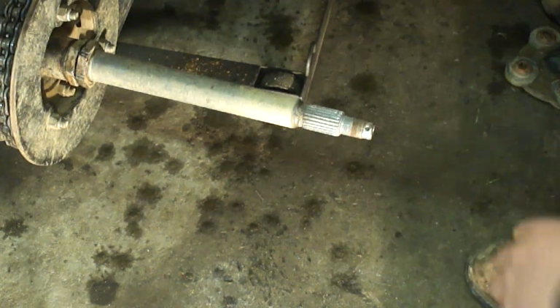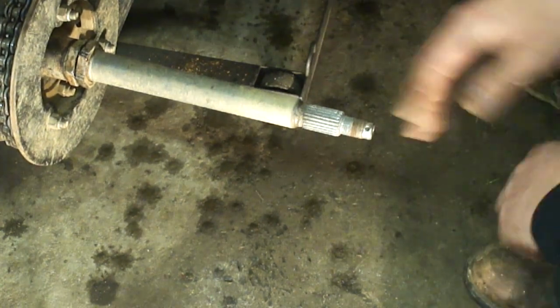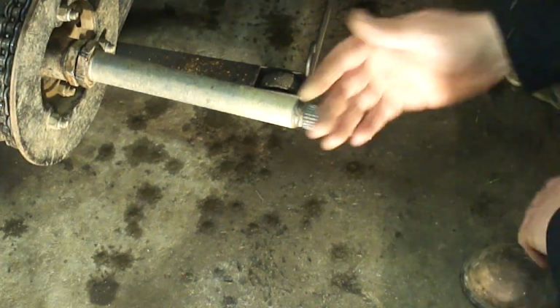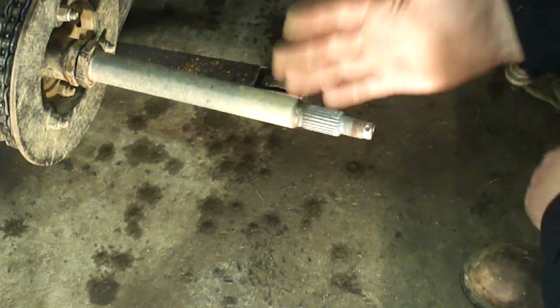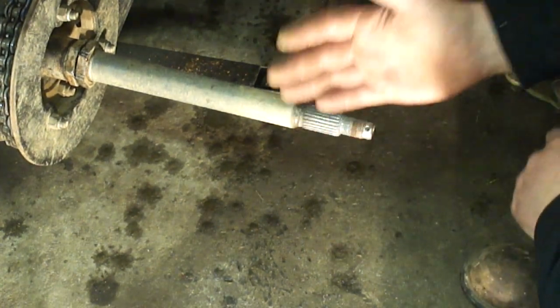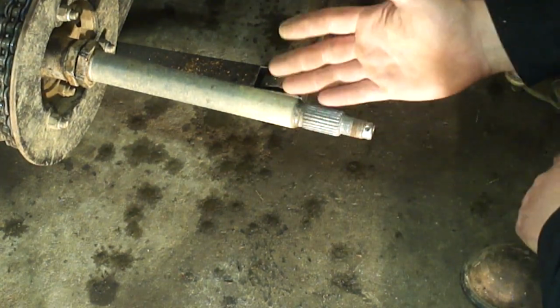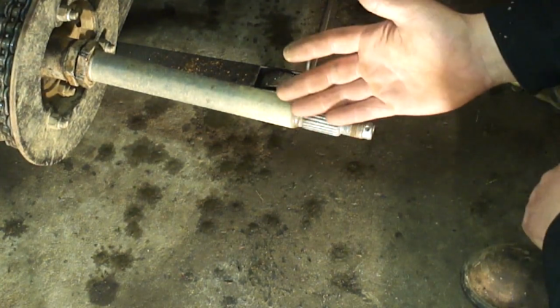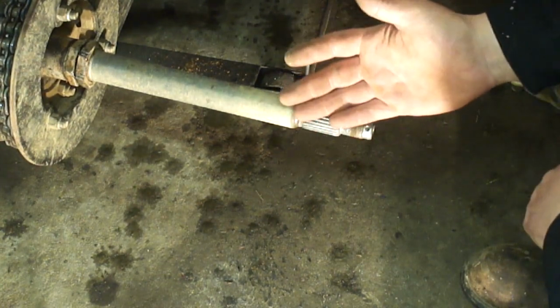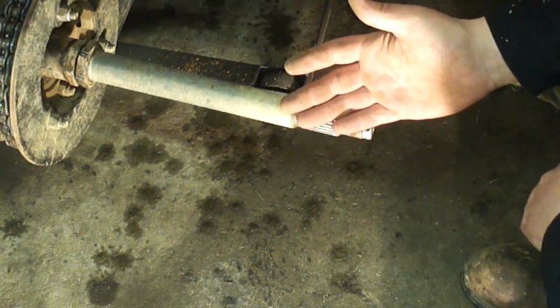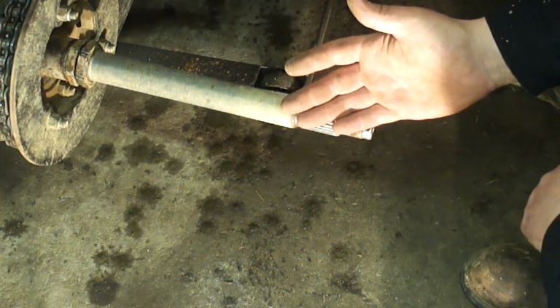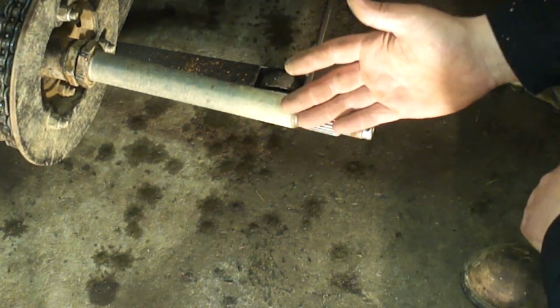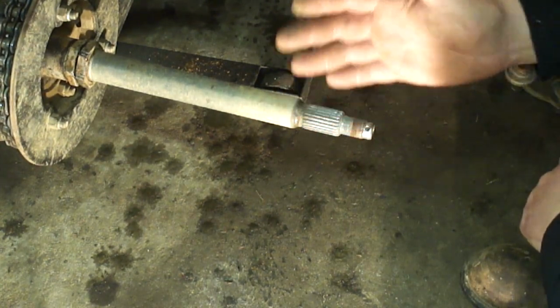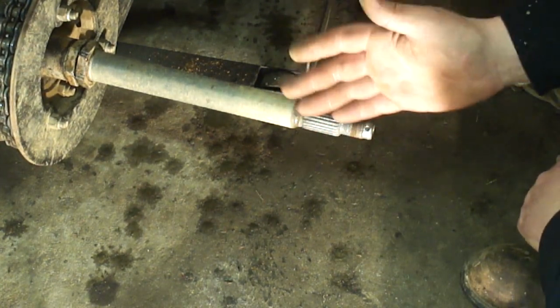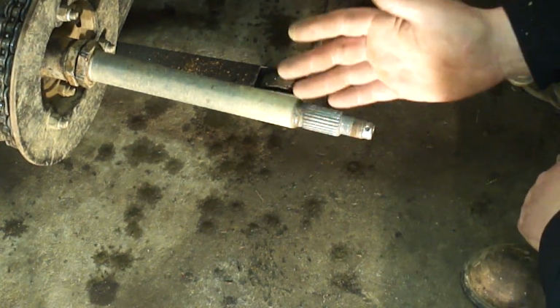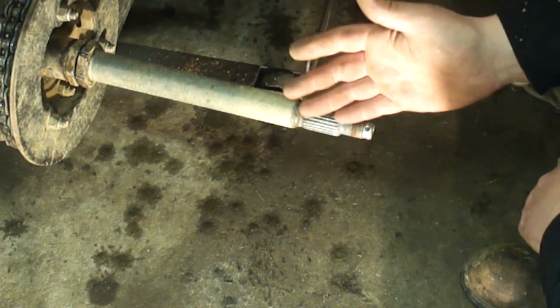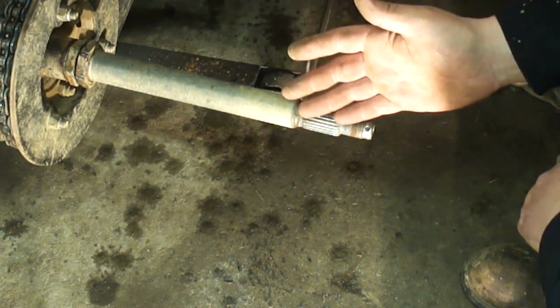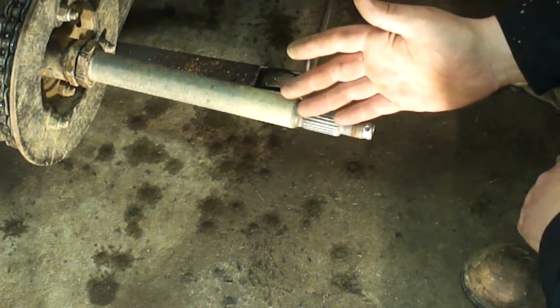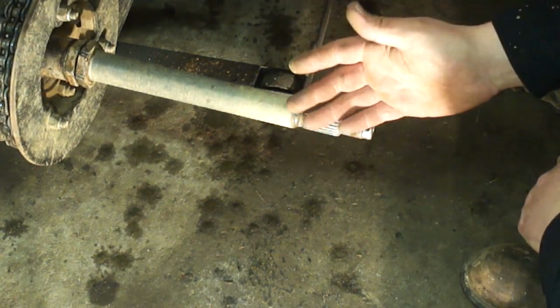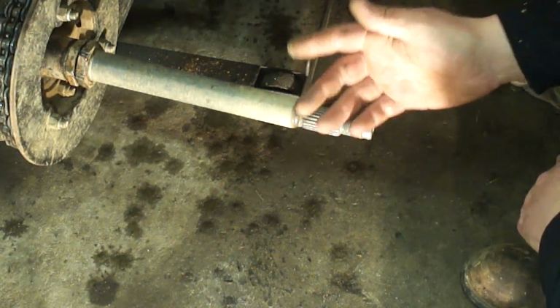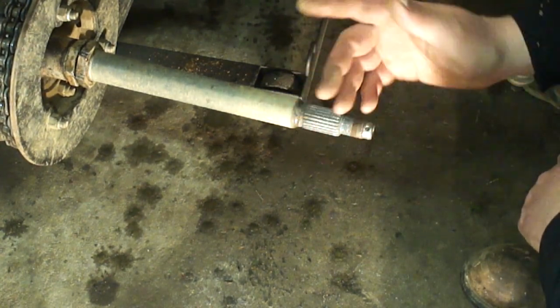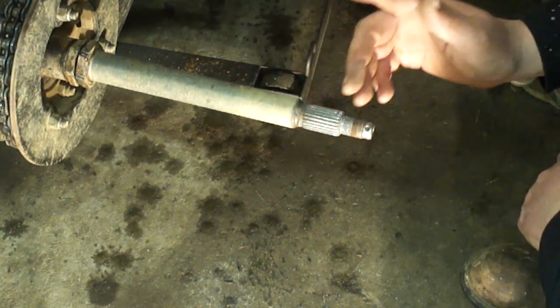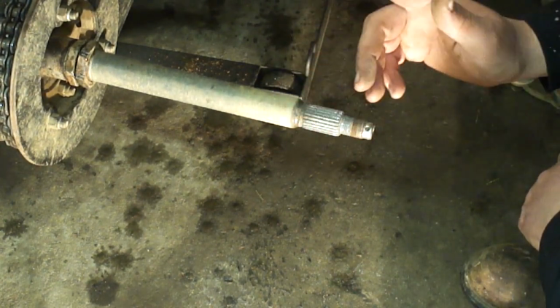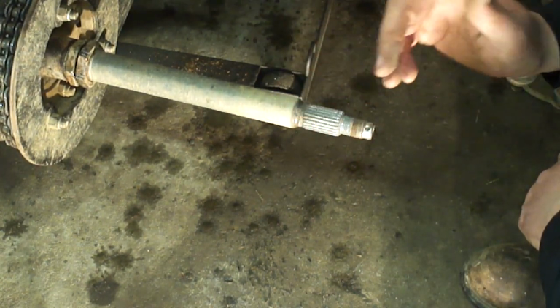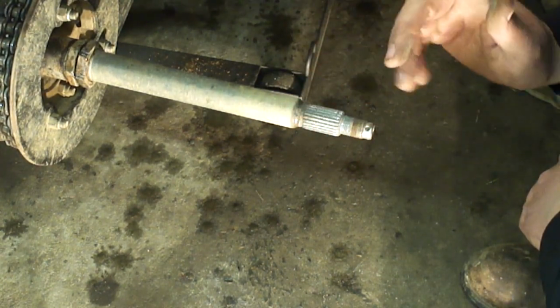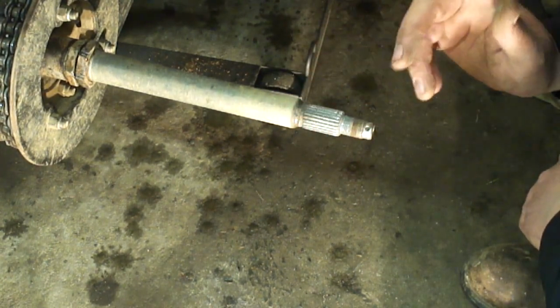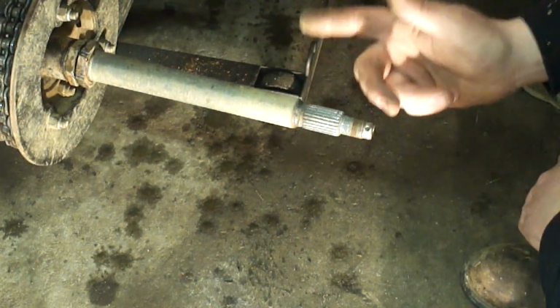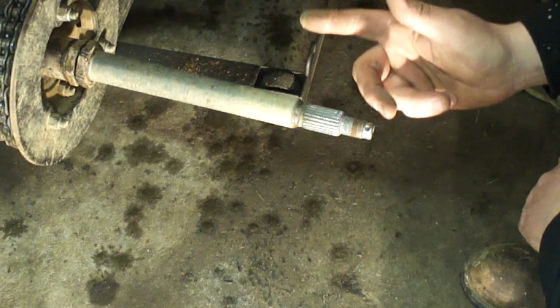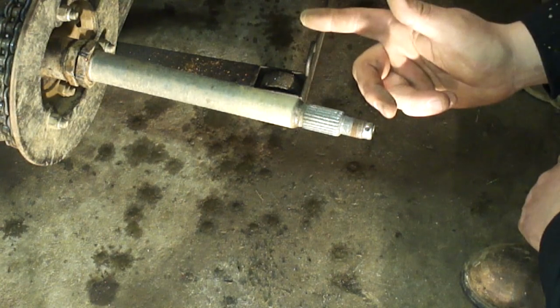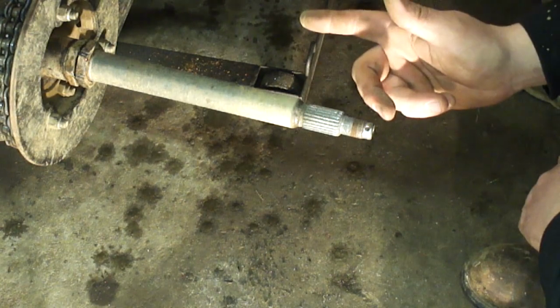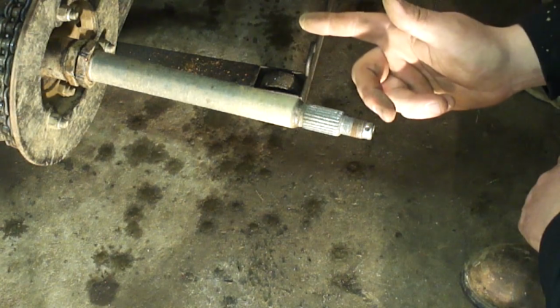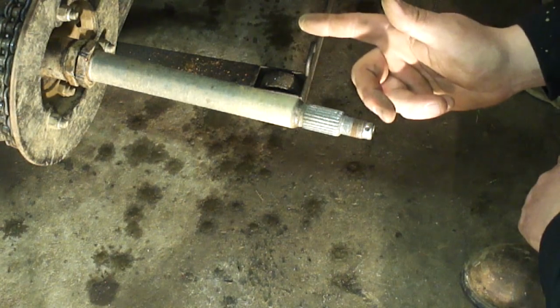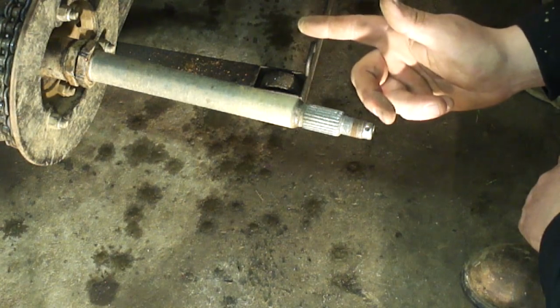An inch and one-eighth socket. Now that you've made it this far, don't celebrate yet because you still have to get that sprocket hub off of there.